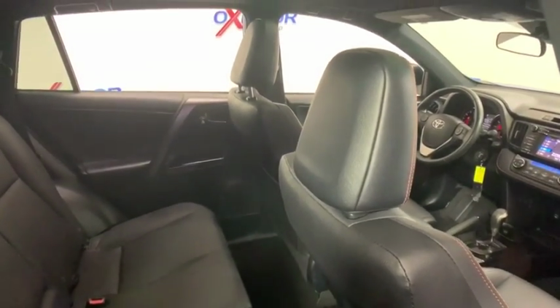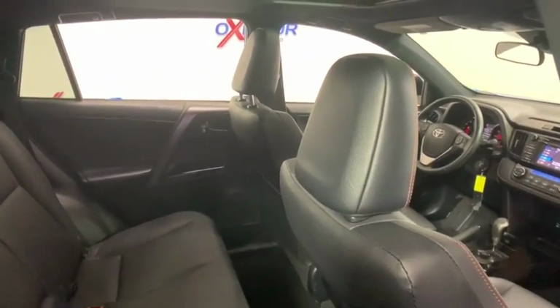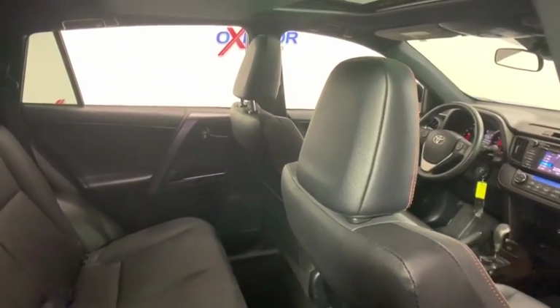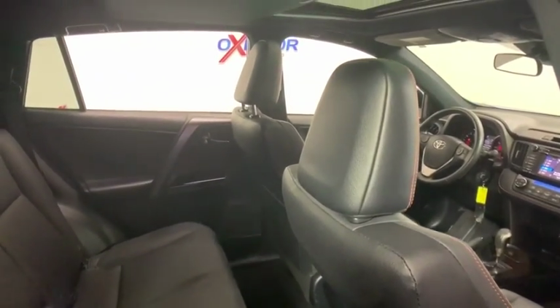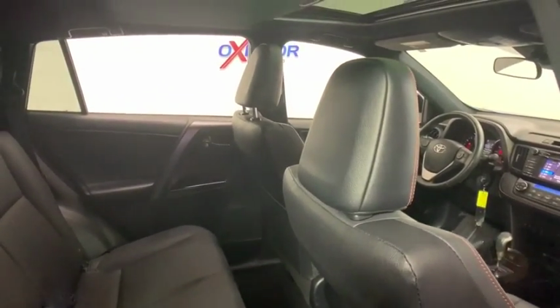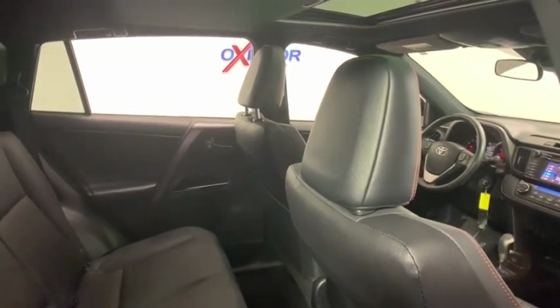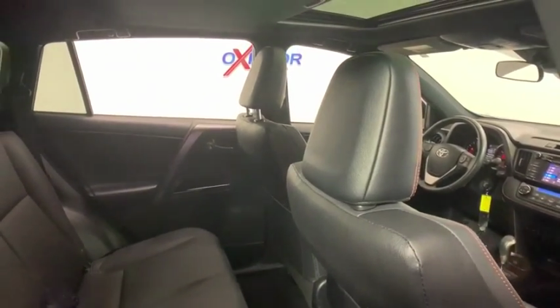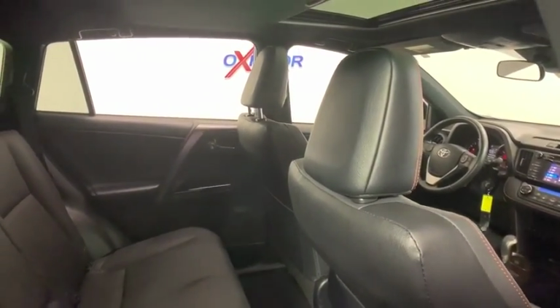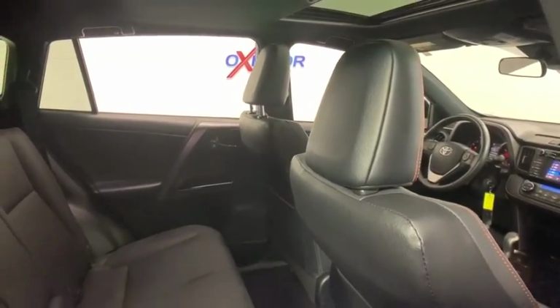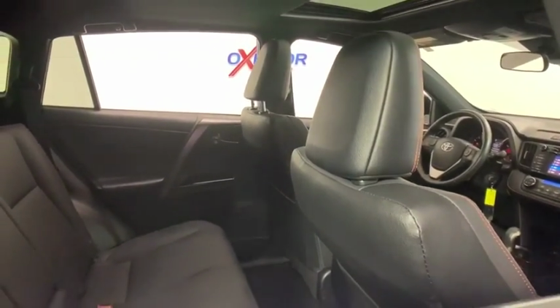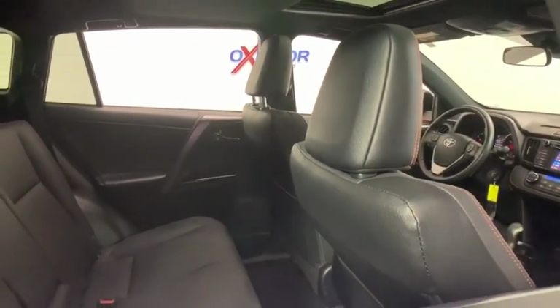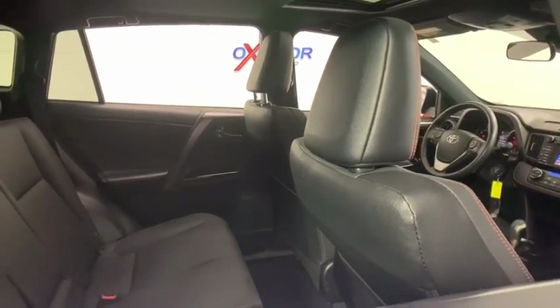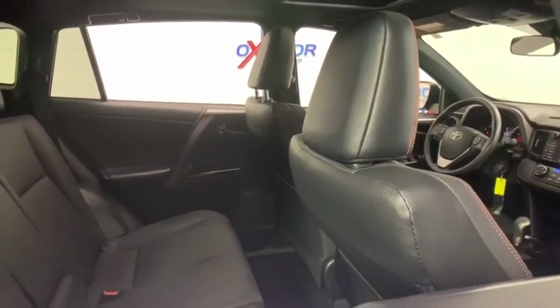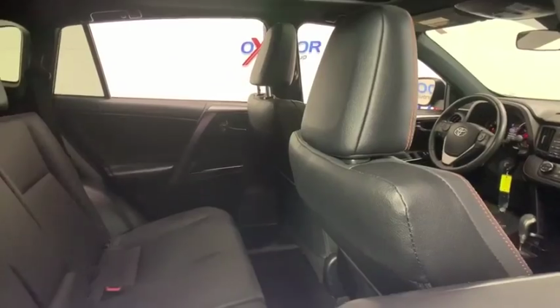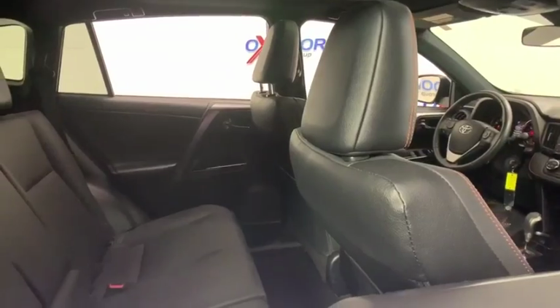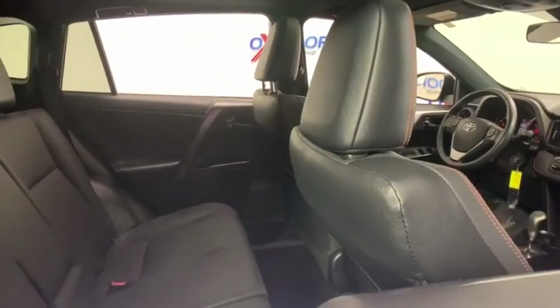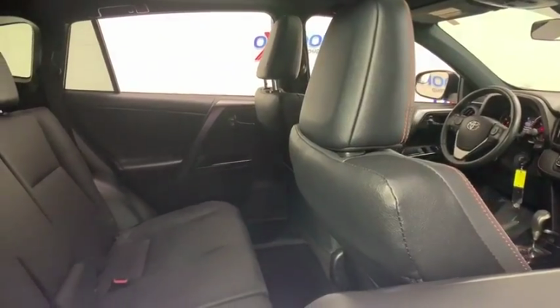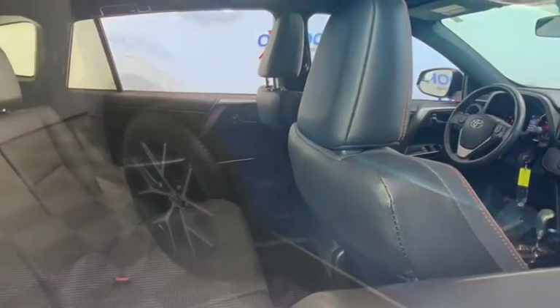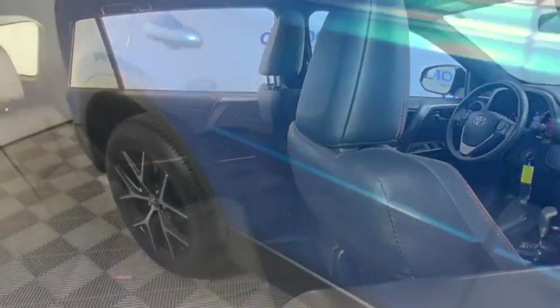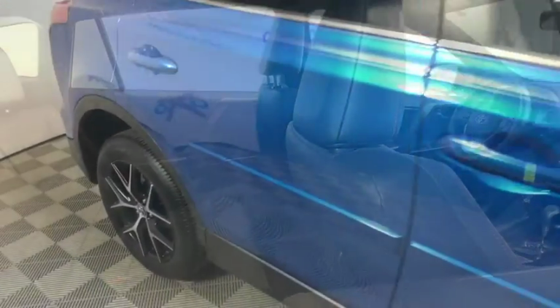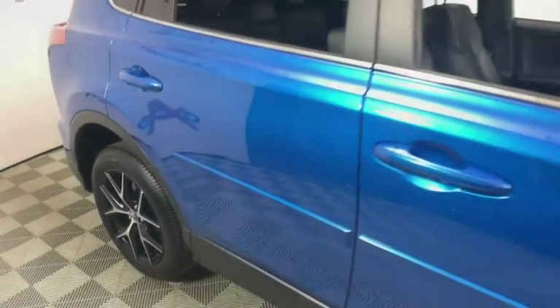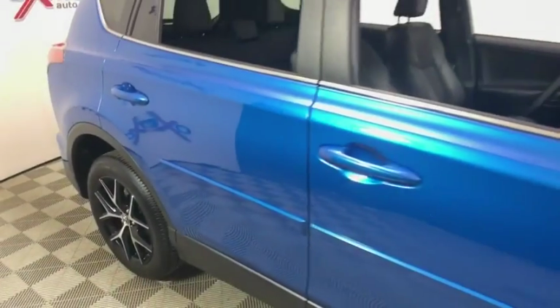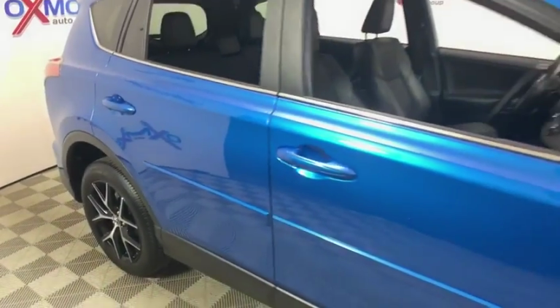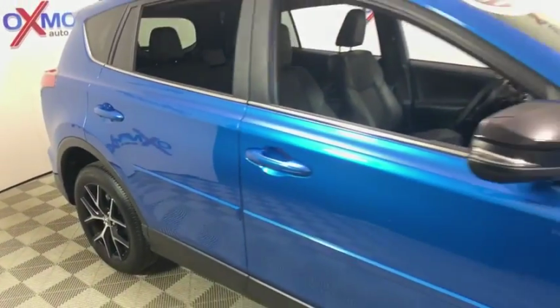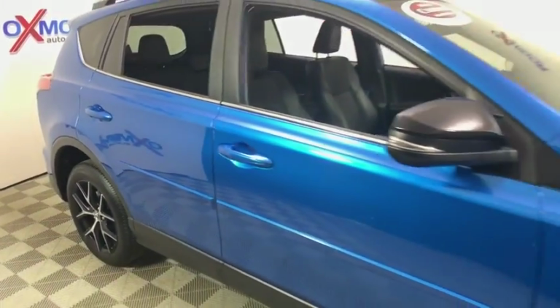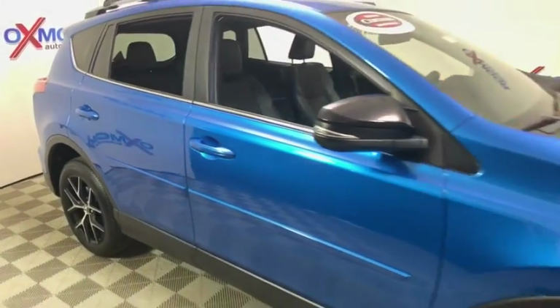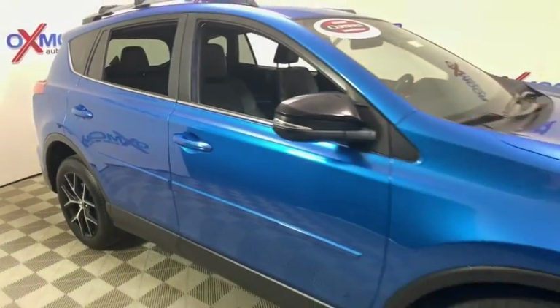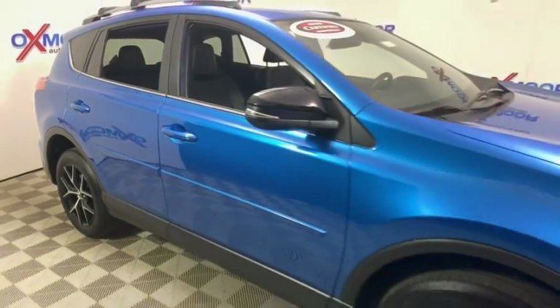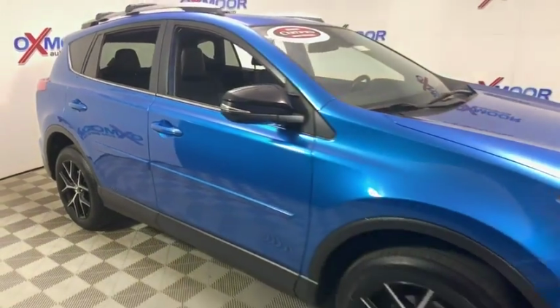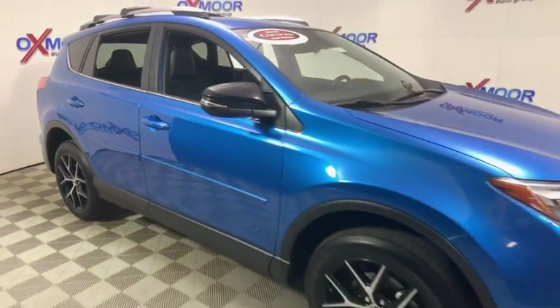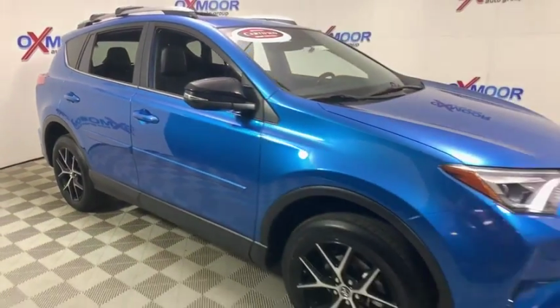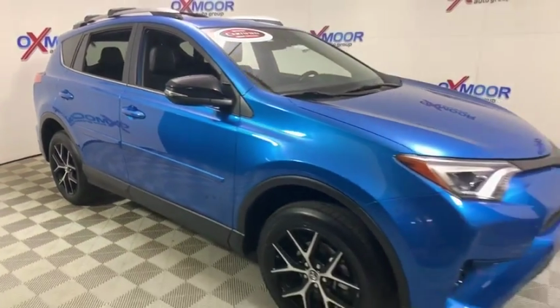Heated front seats, overhead console, remote keyless entry, tachometer, panic alarm, brake assist, power moonroof.